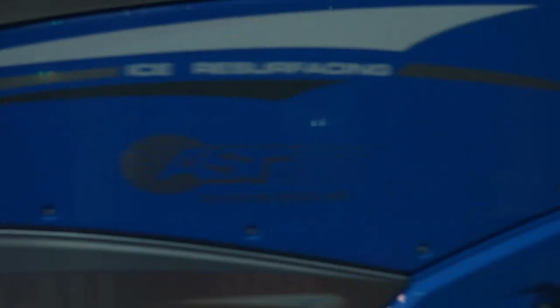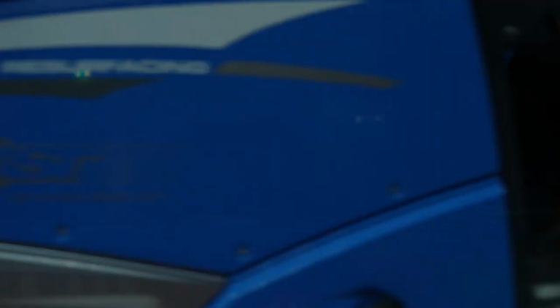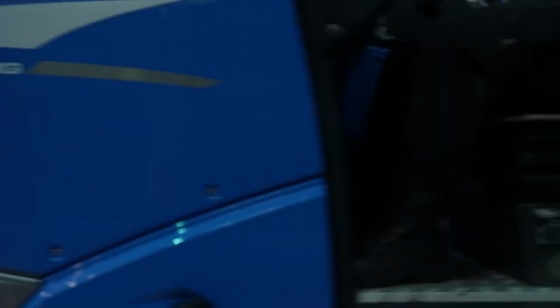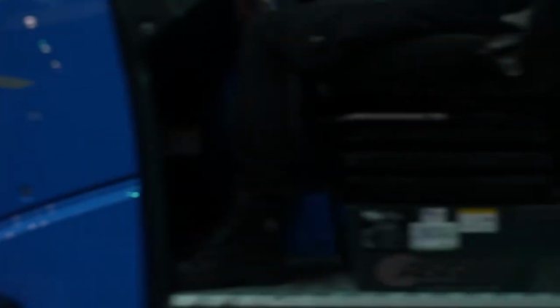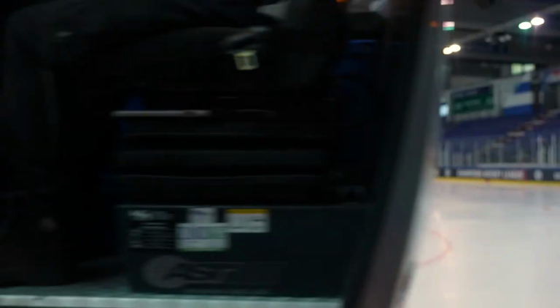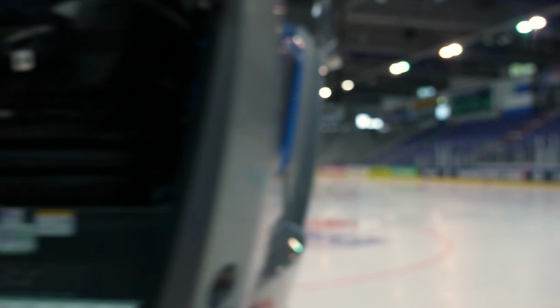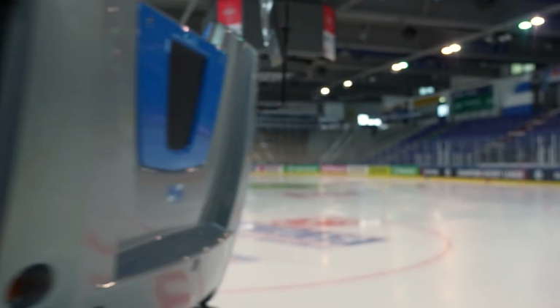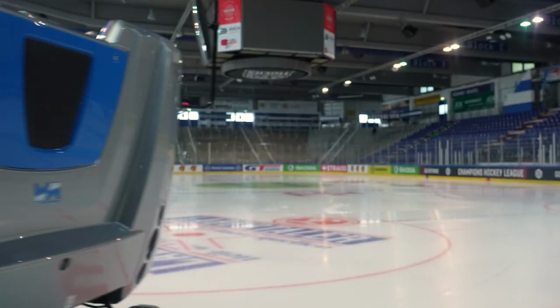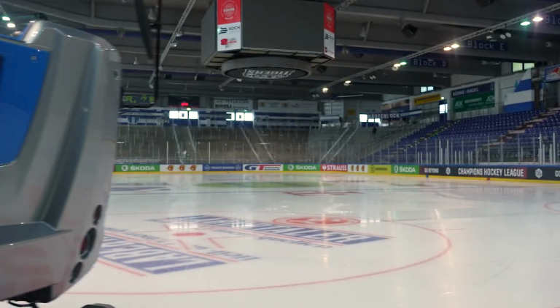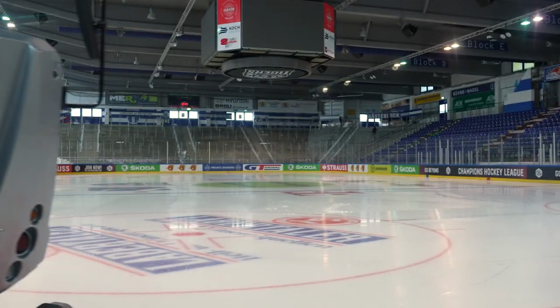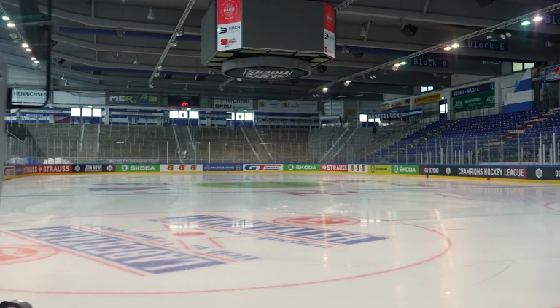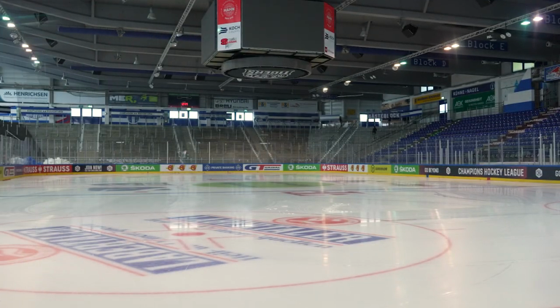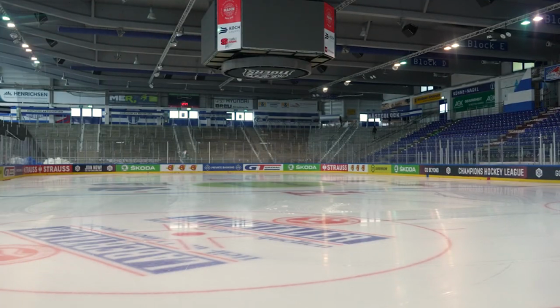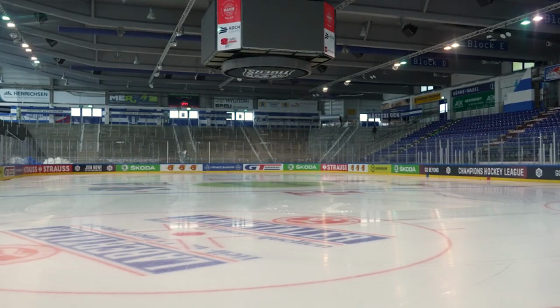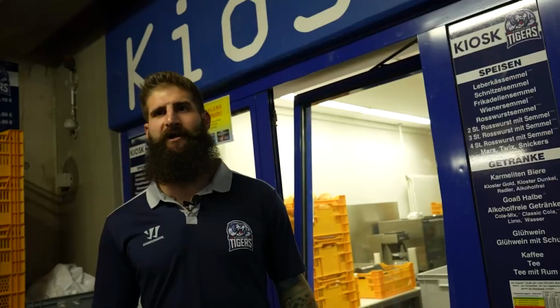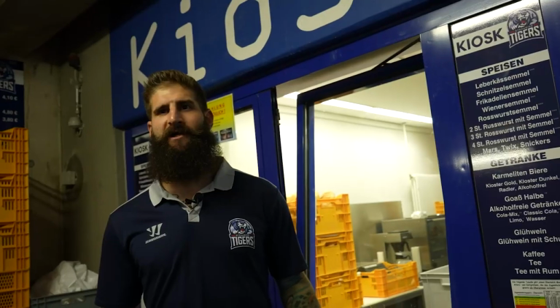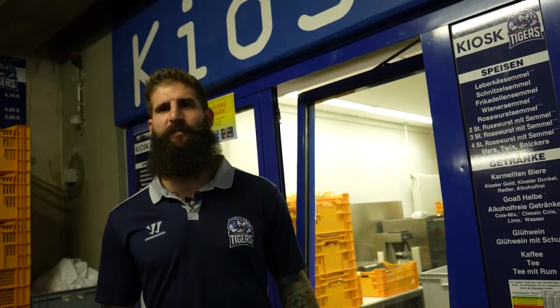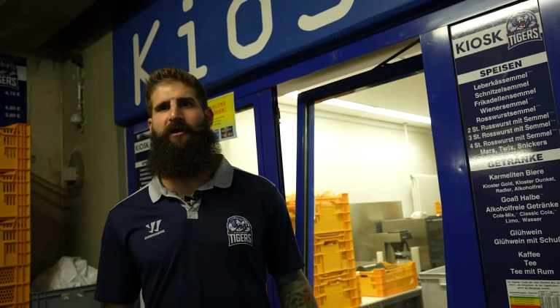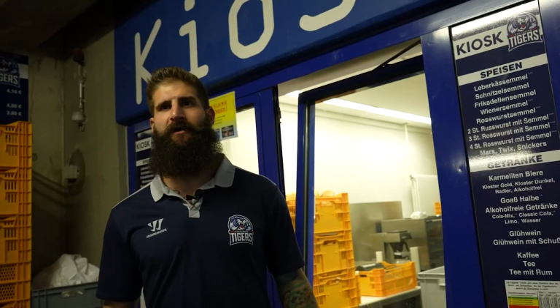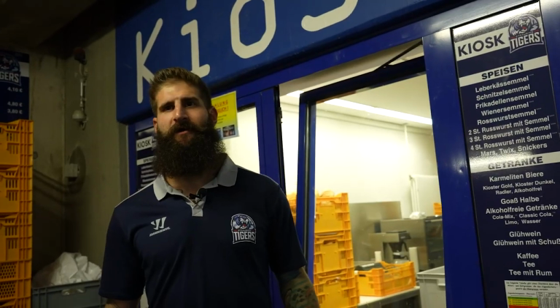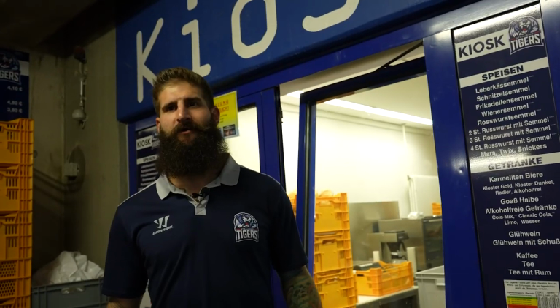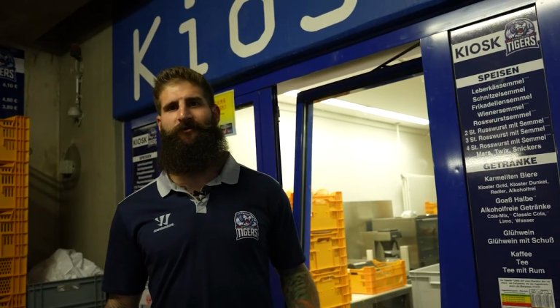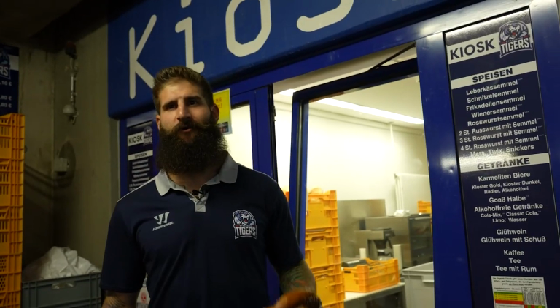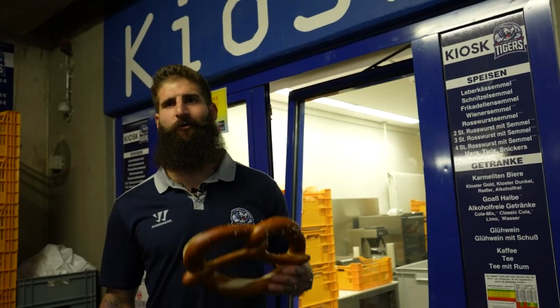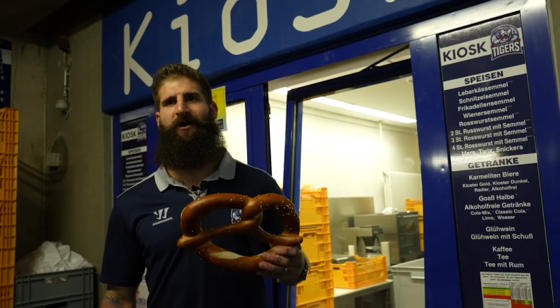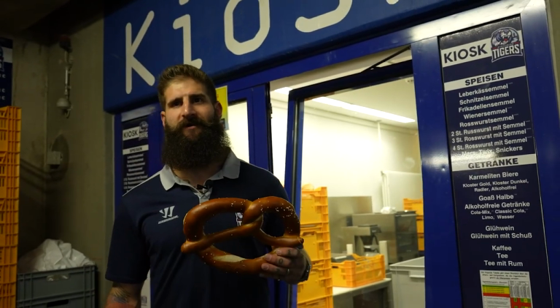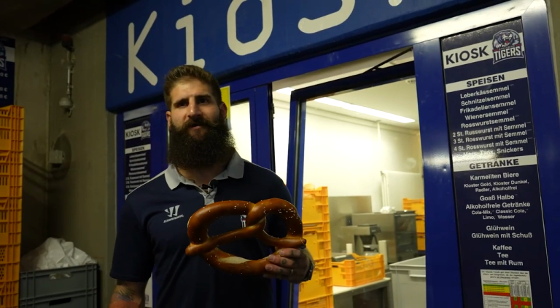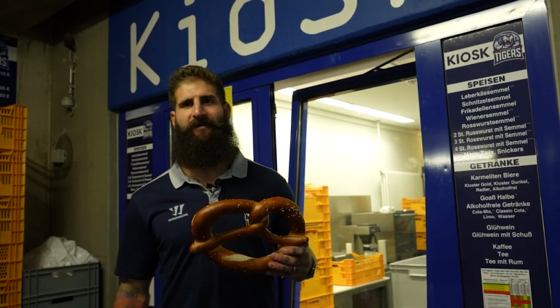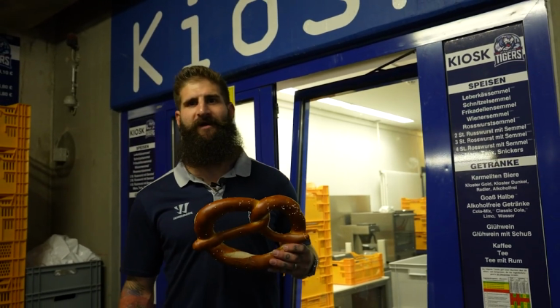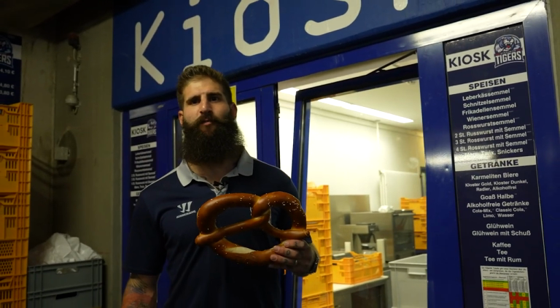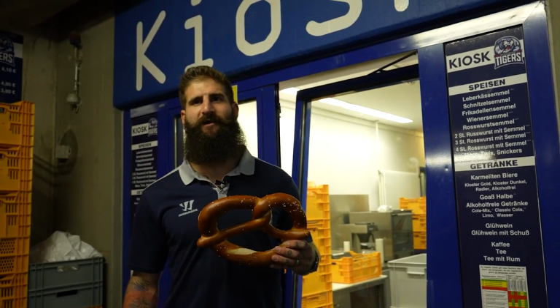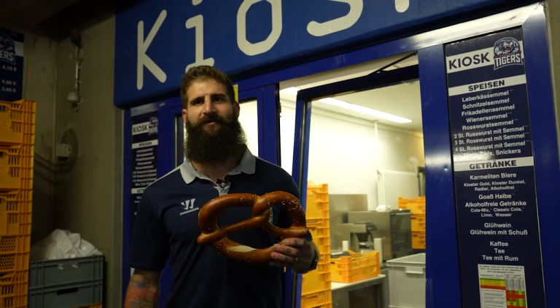When you come to Bavaria and you enjoy a nice beer, you're also going to want a pretzel.